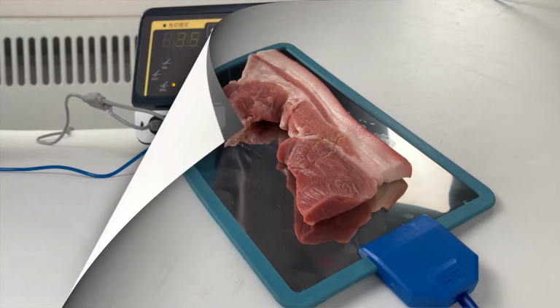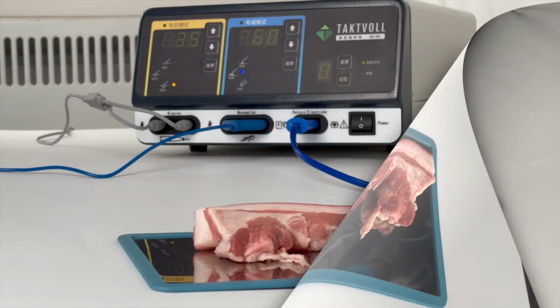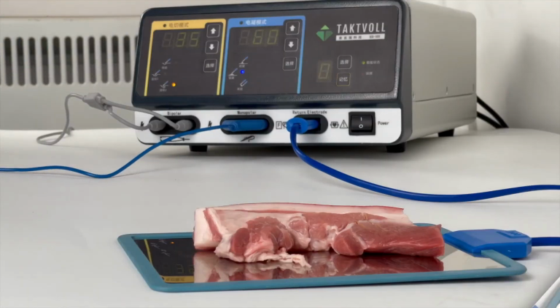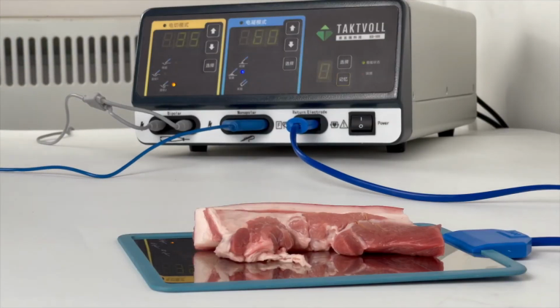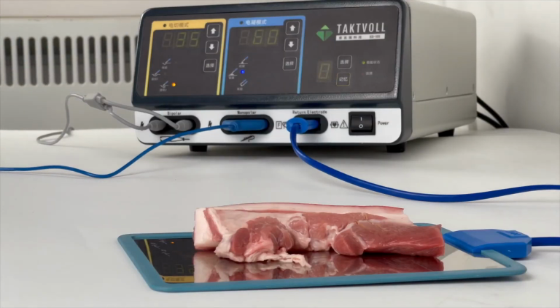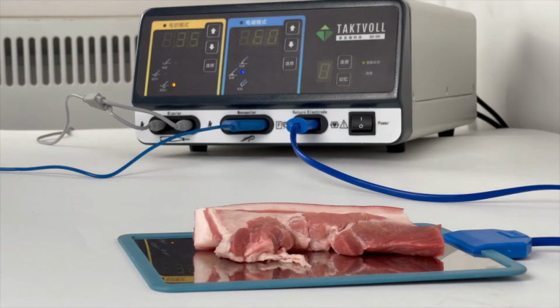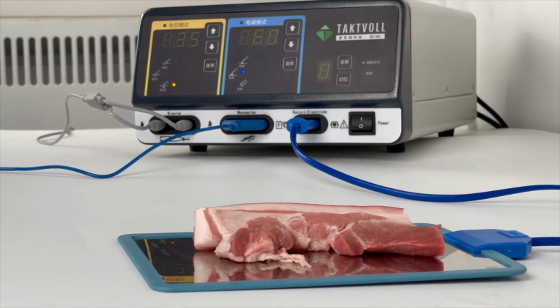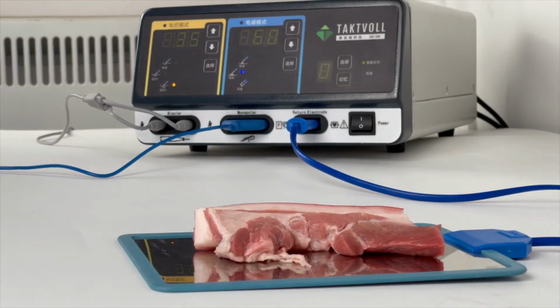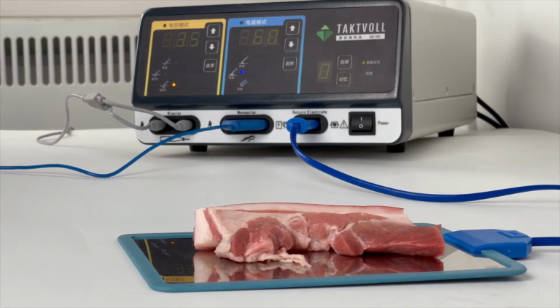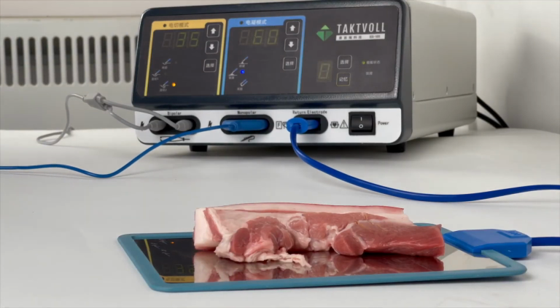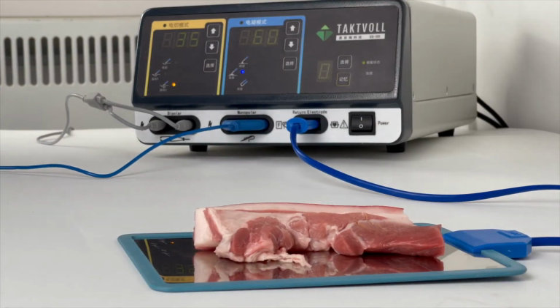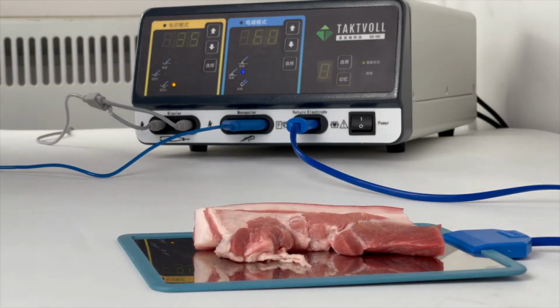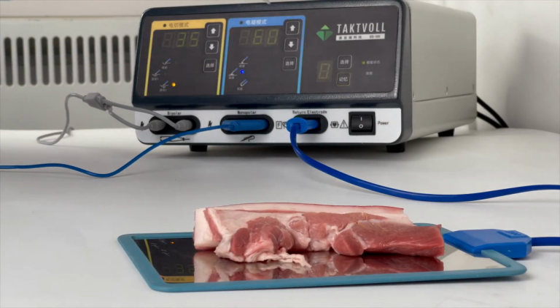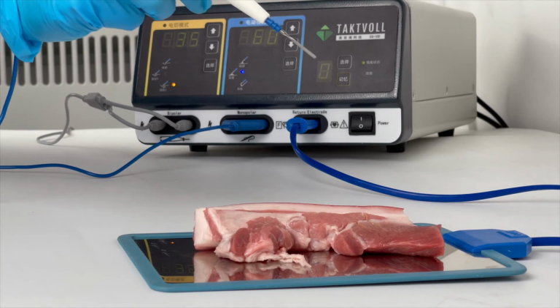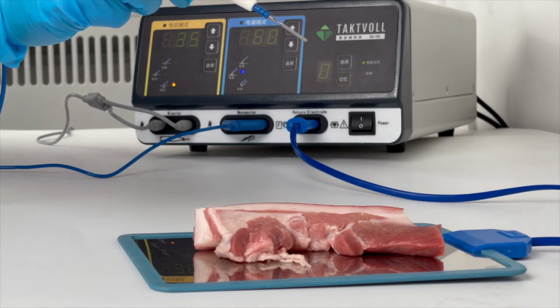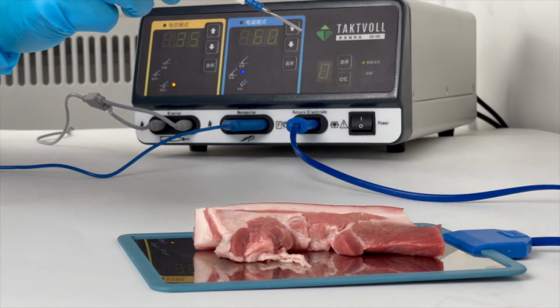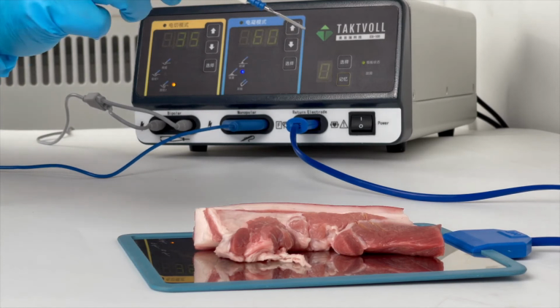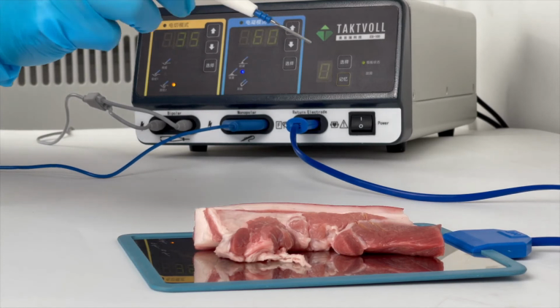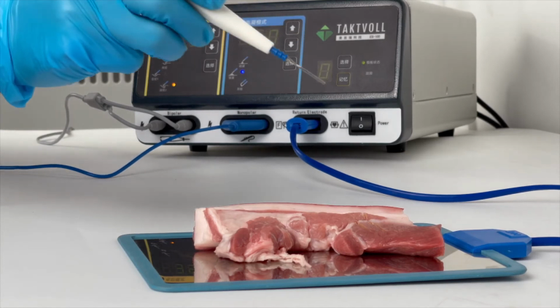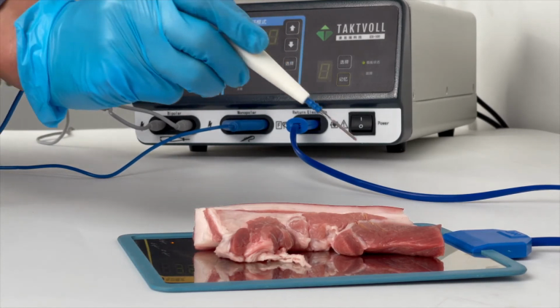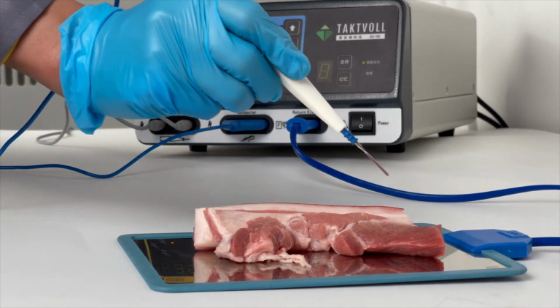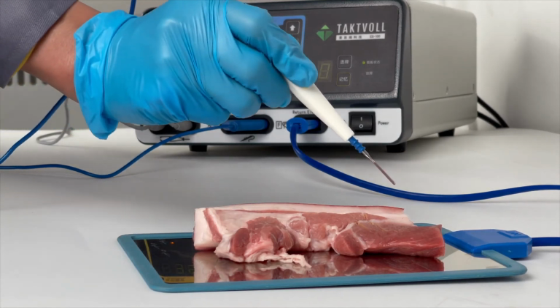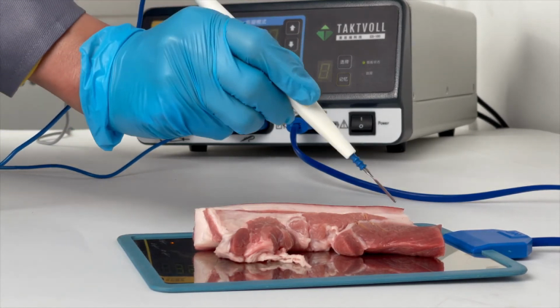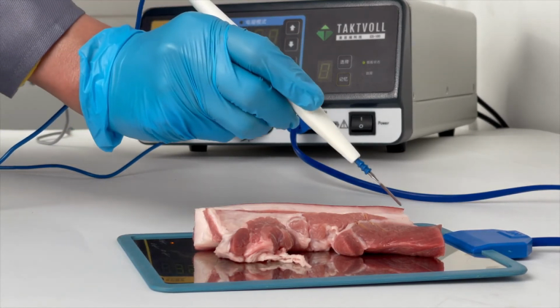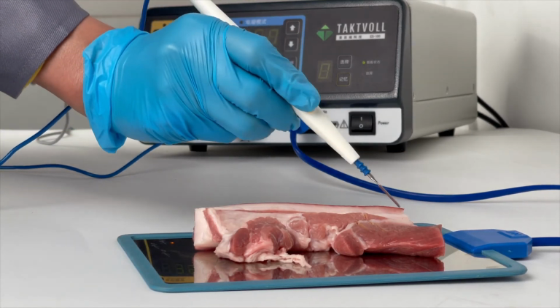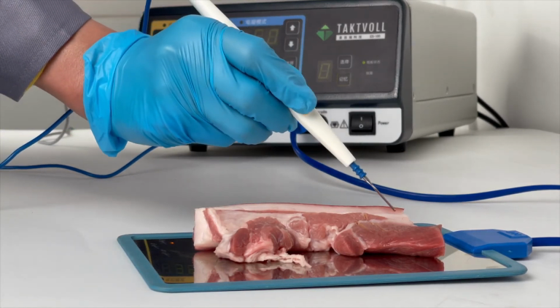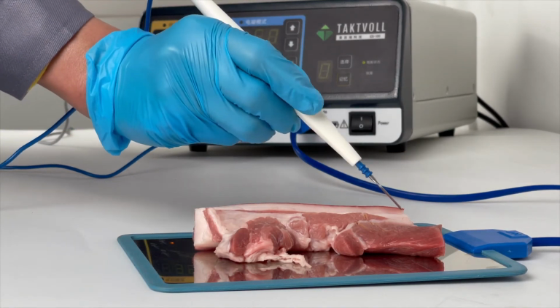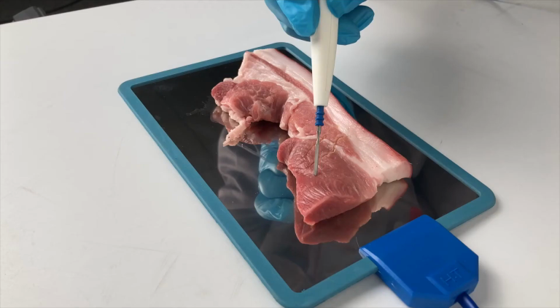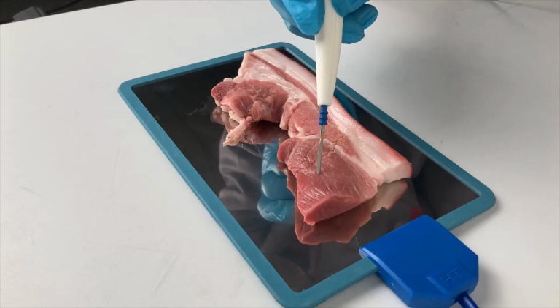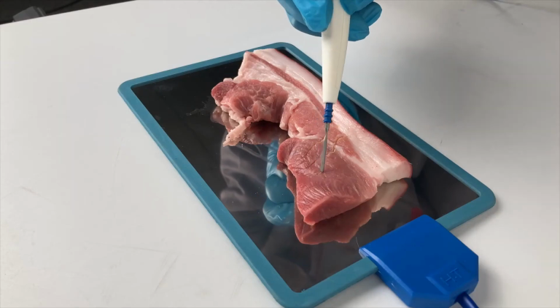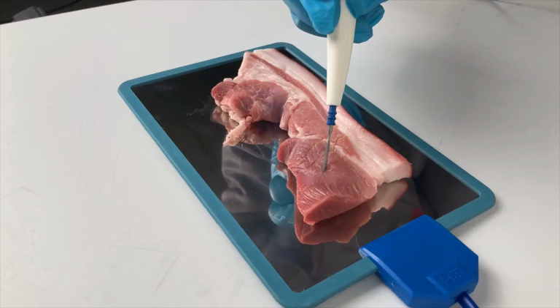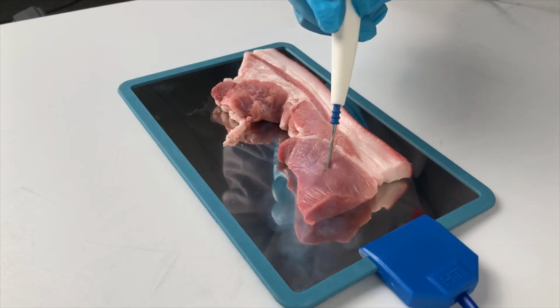Similarly, in the Blend 2 Mode, the power is still 35. The coagulation effect will be stronger.